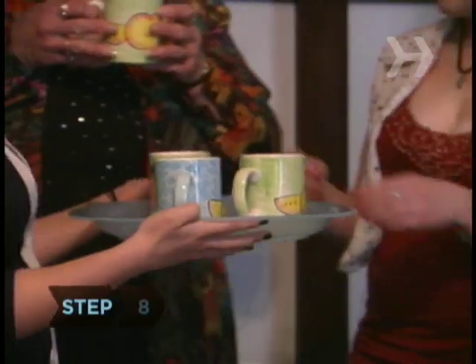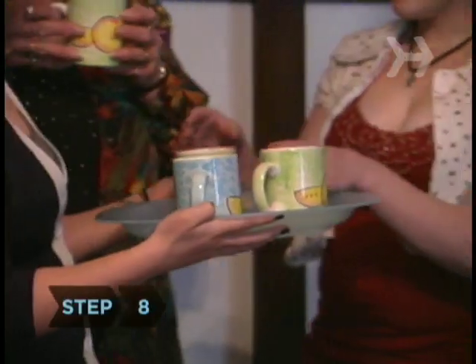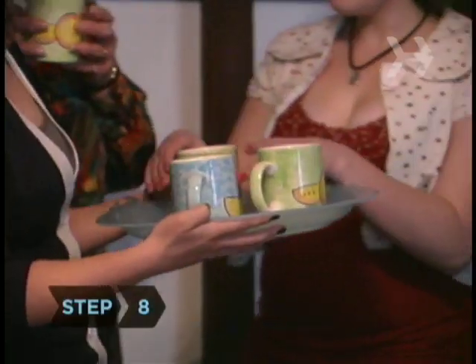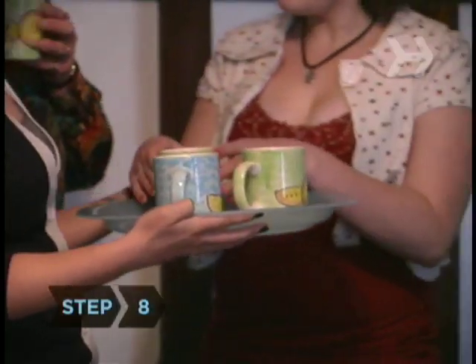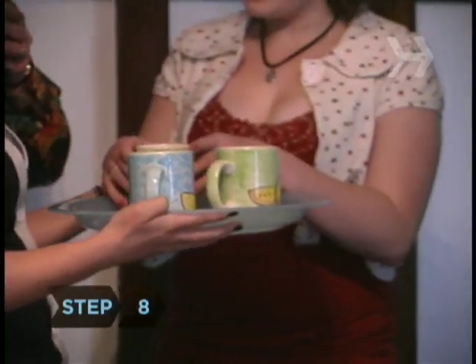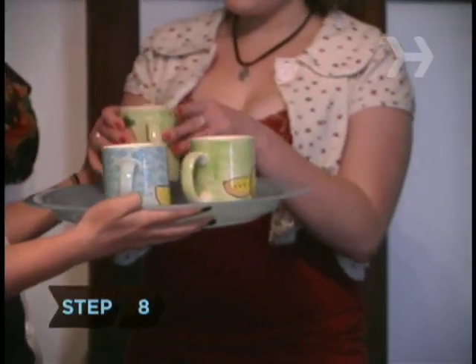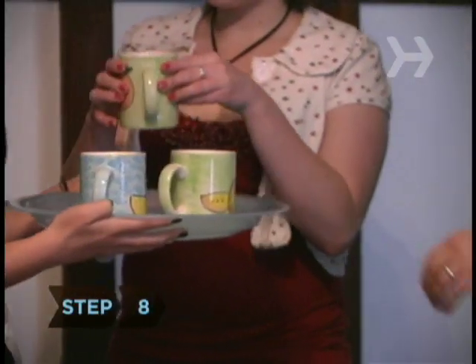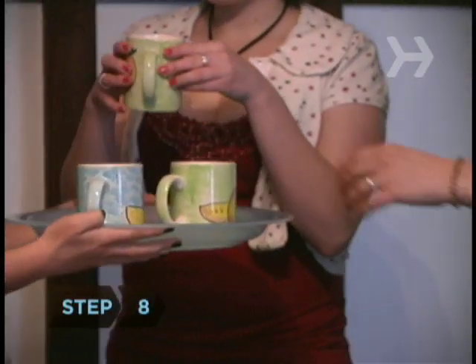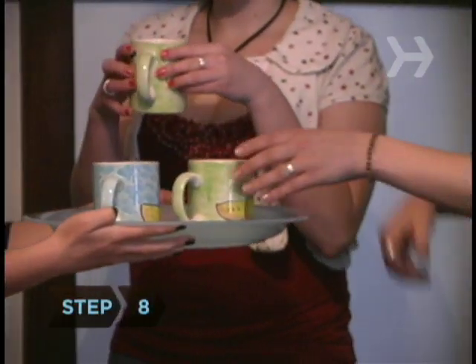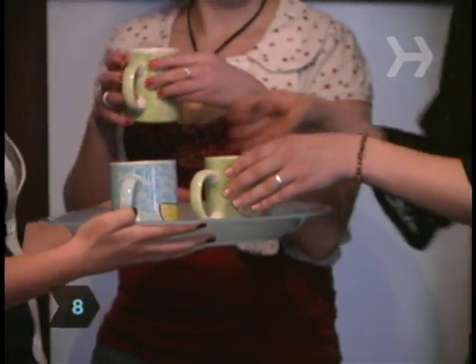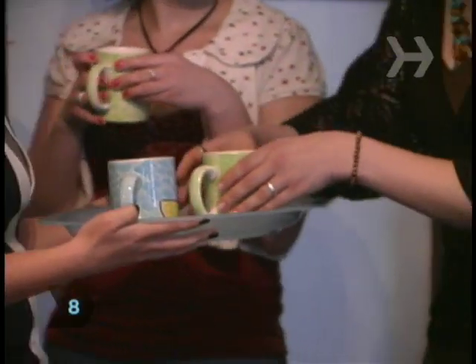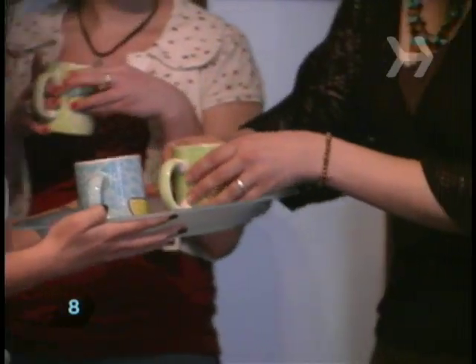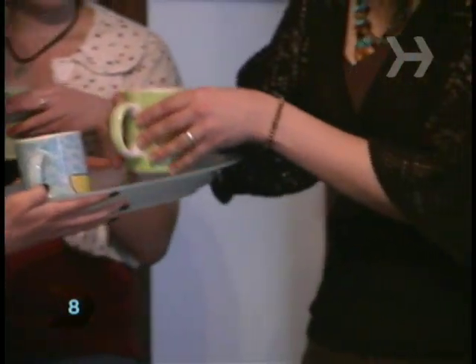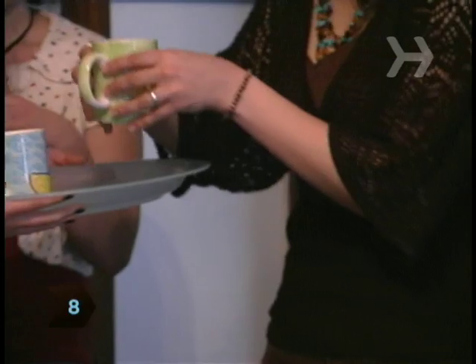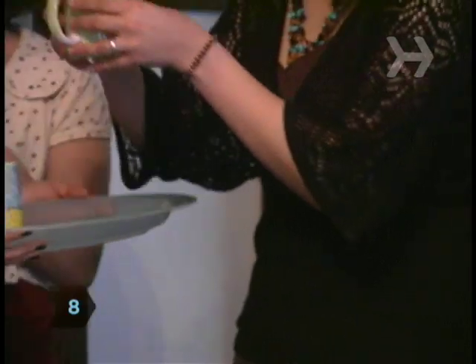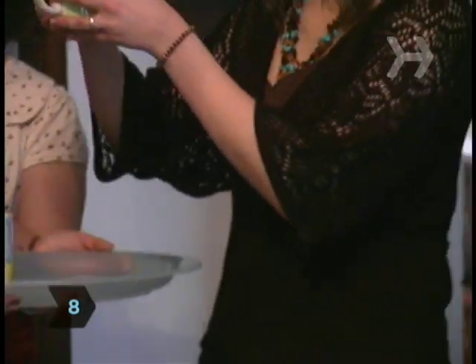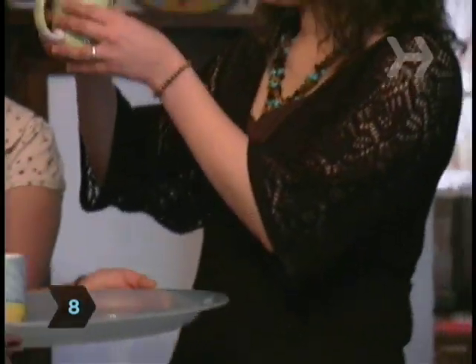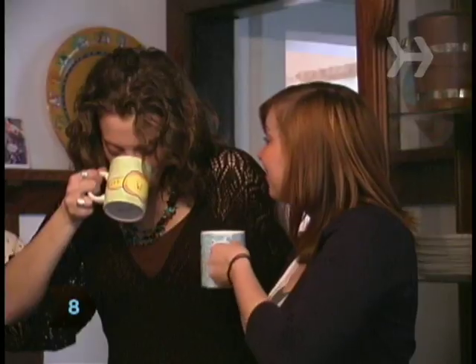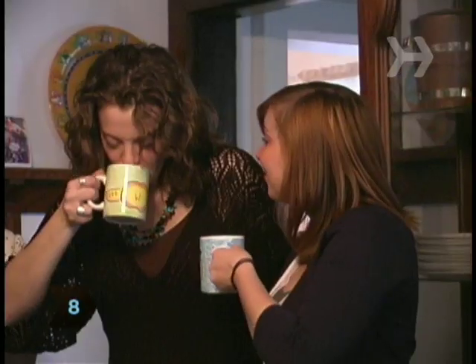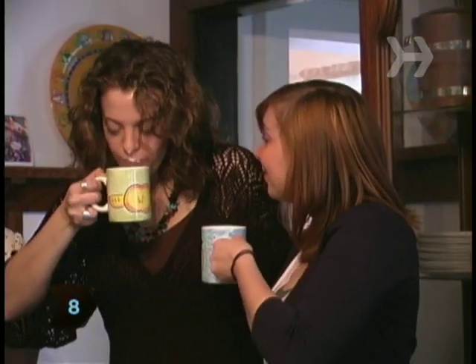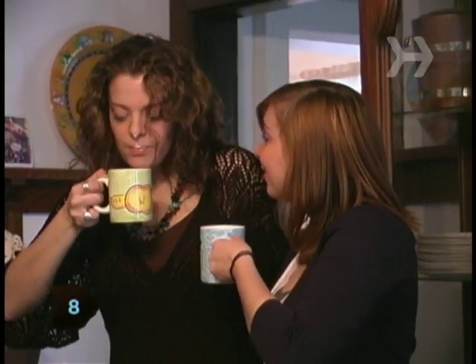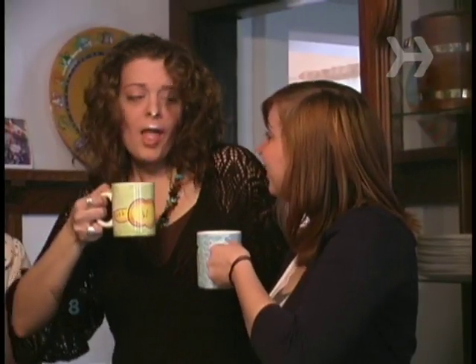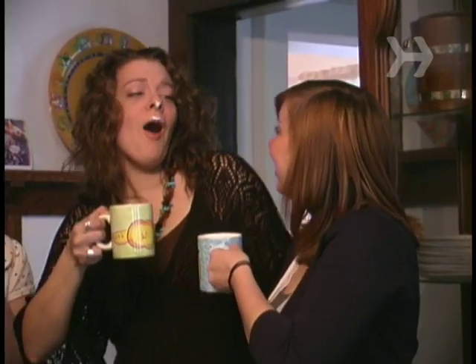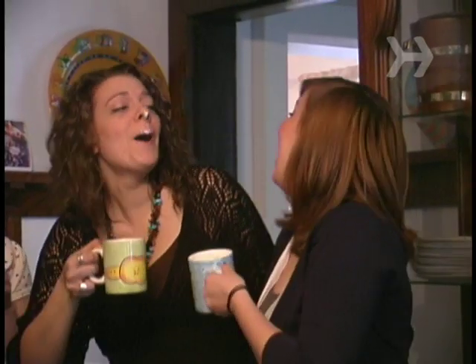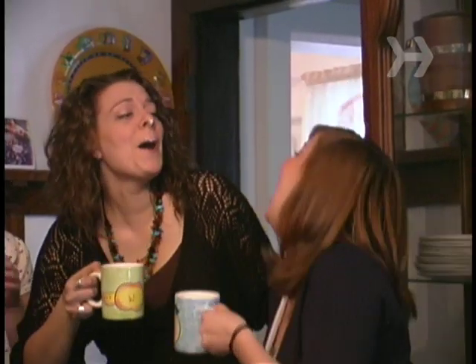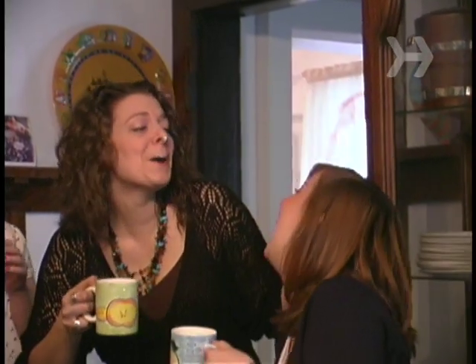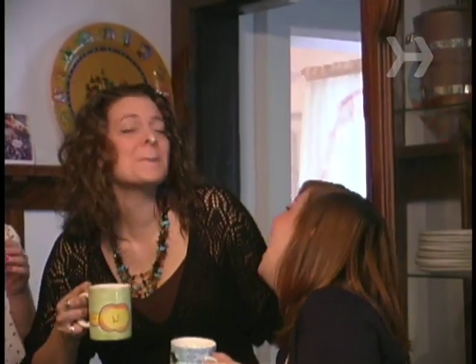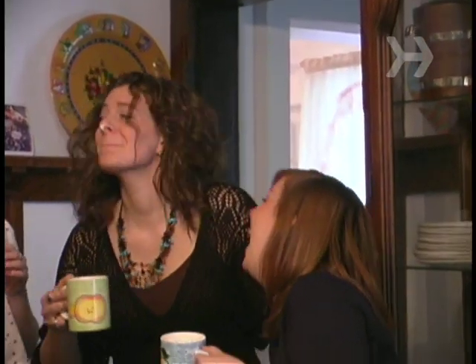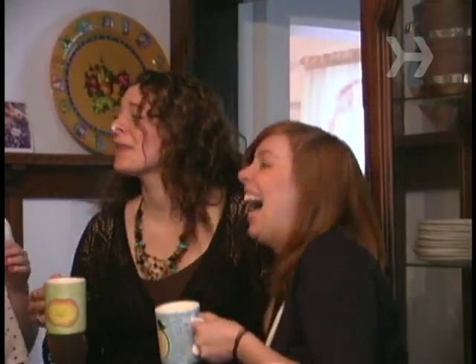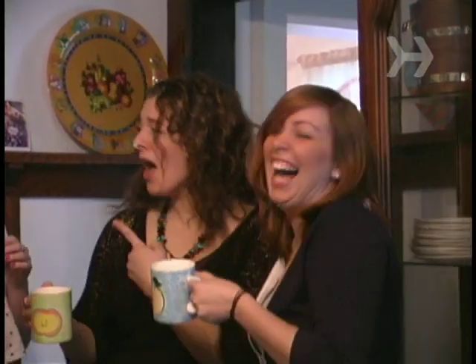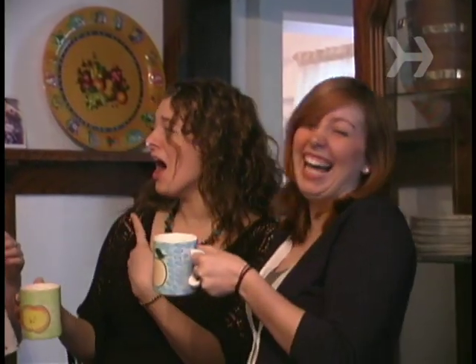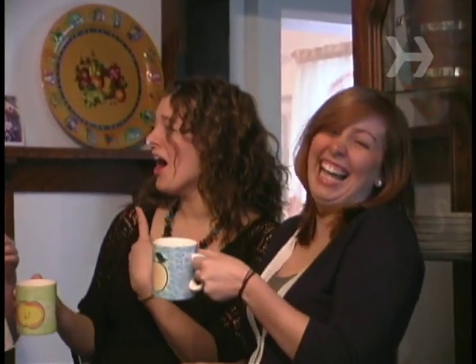Step 8. Serve everyone an Irish coffee — coffee with whiskey and topped with whipped cream — before they leave.